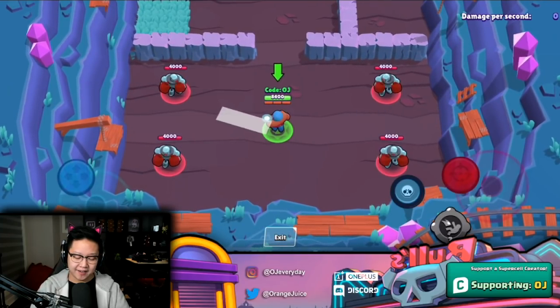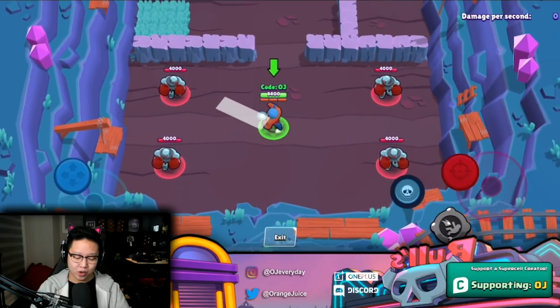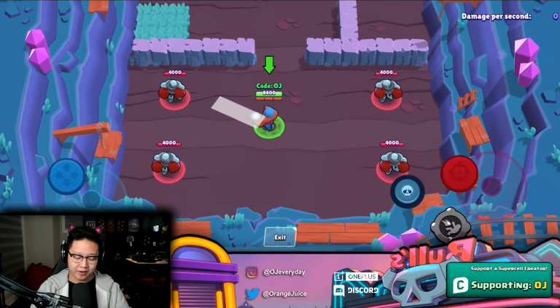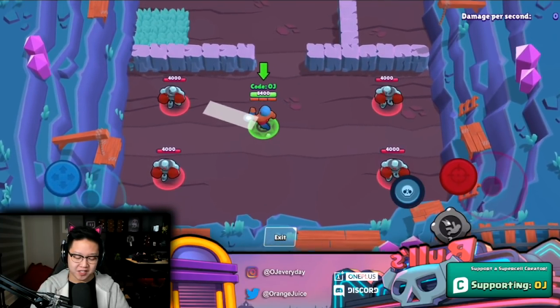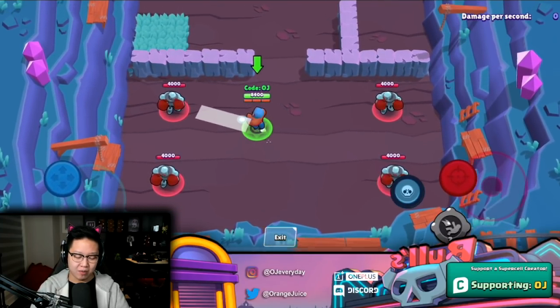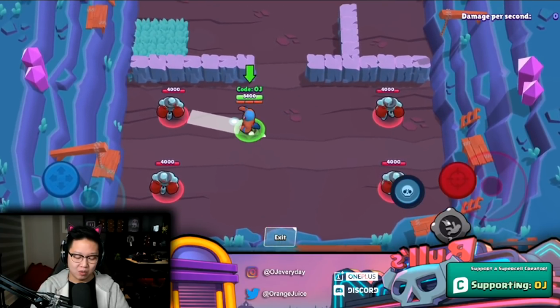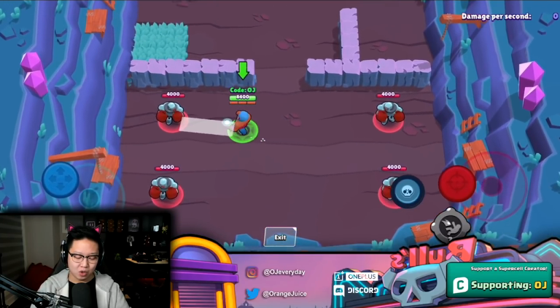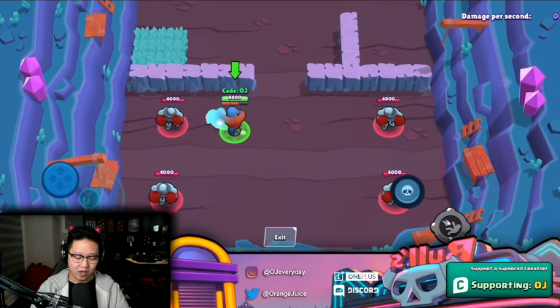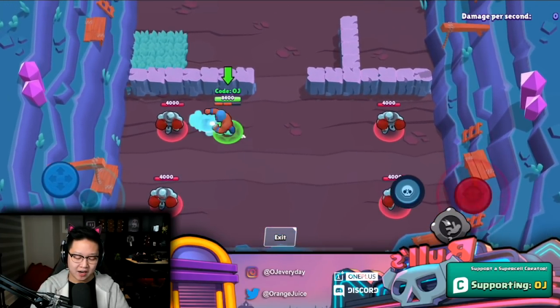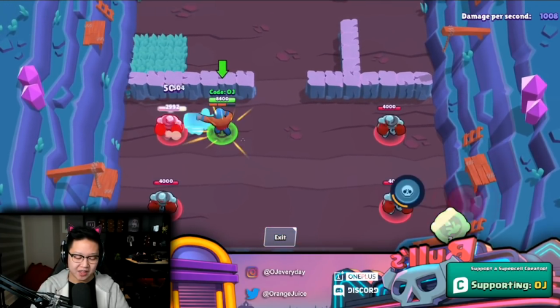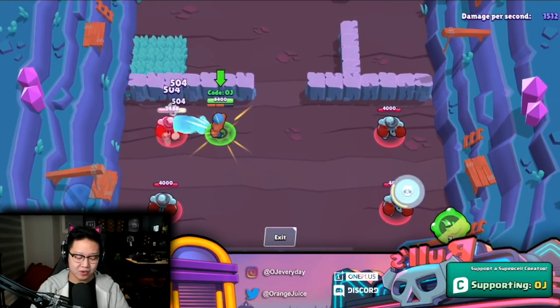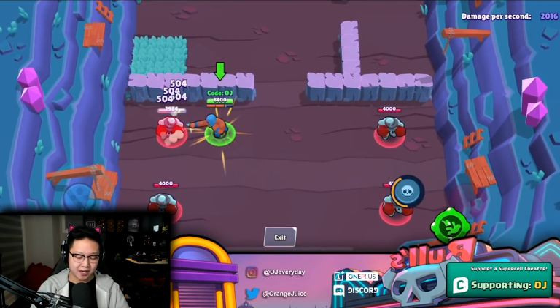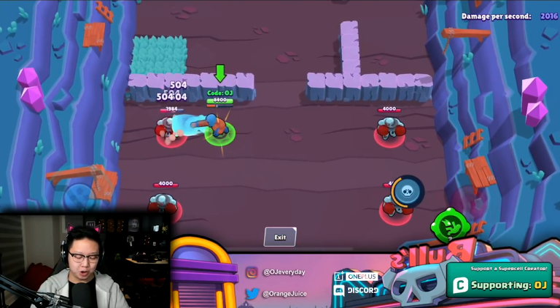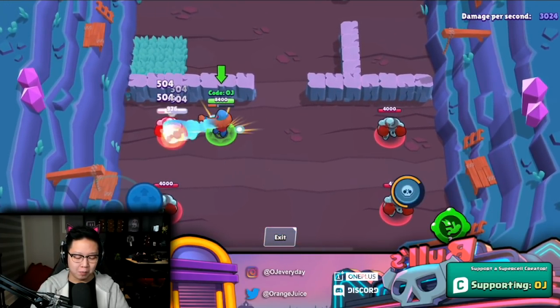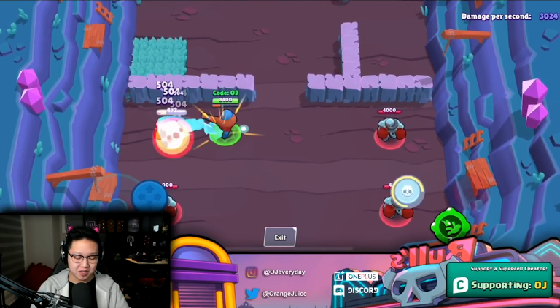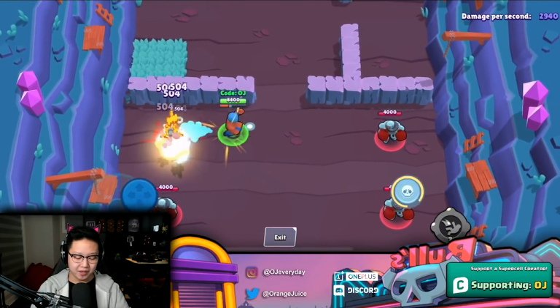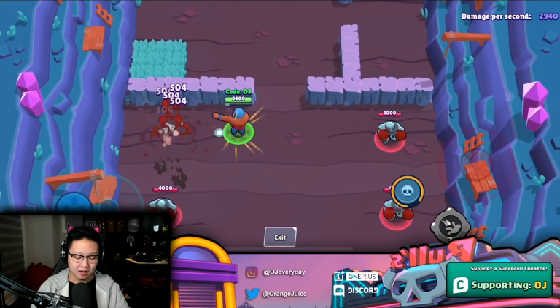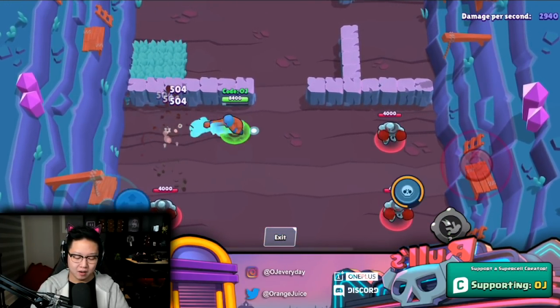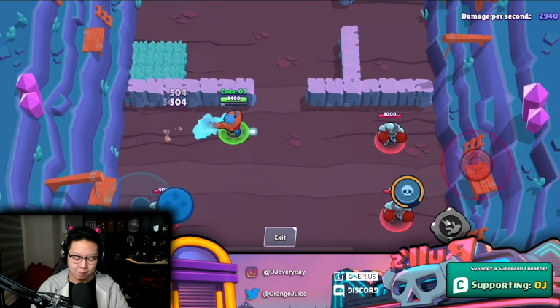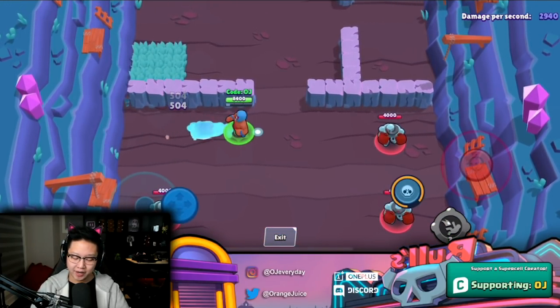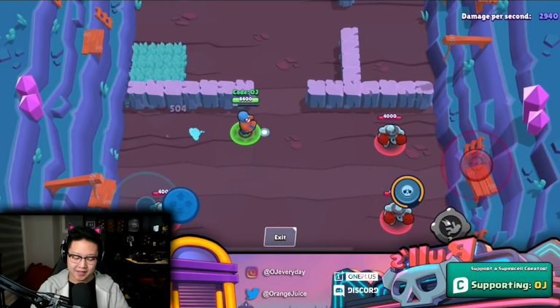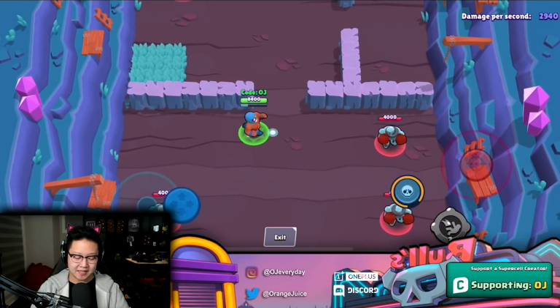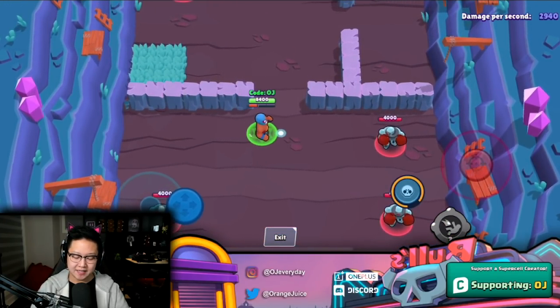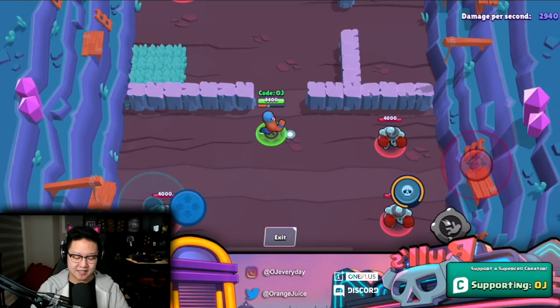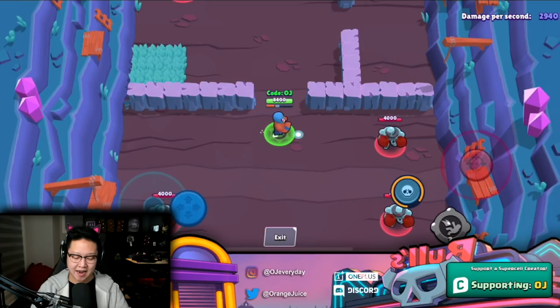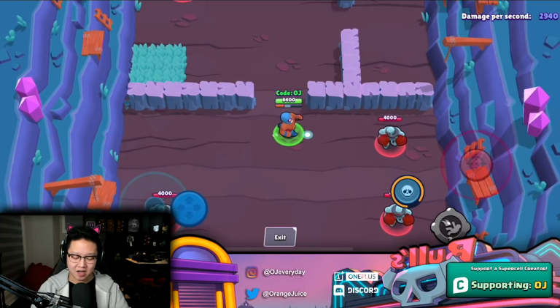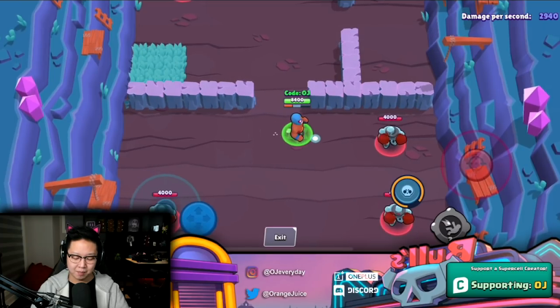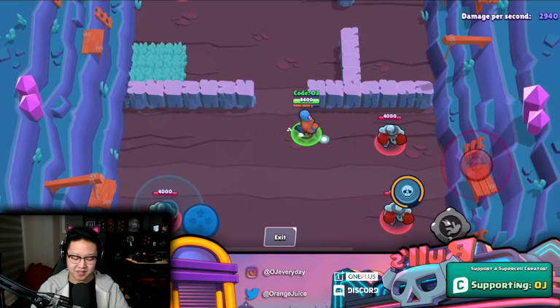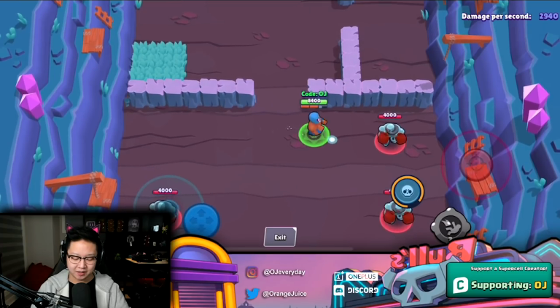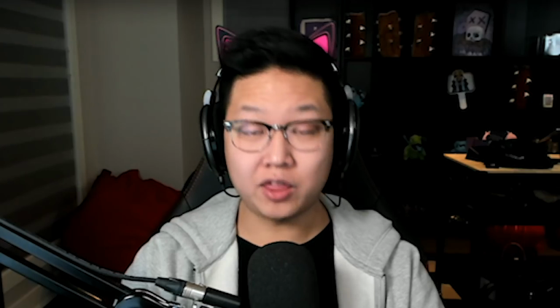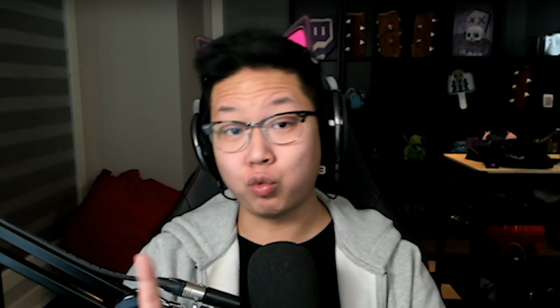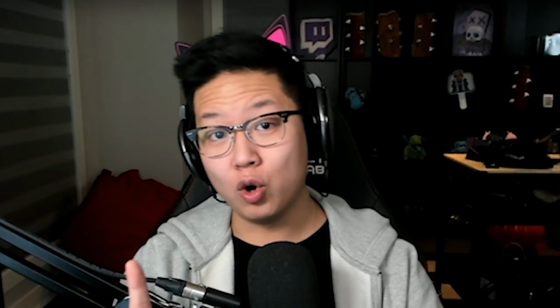Then we have El Primo's gadget. In the brawl talk I thought it was like a jump or something, but it's the exact opposite — it throws units behind him.